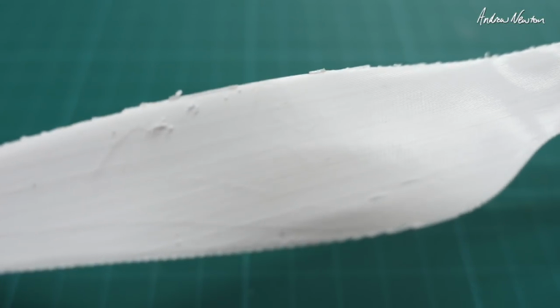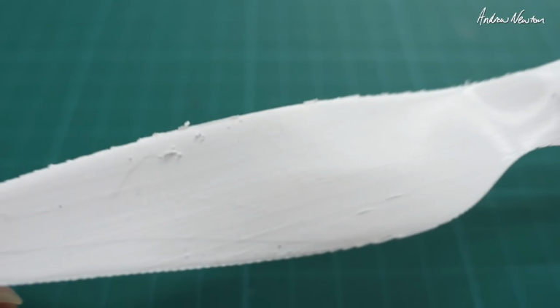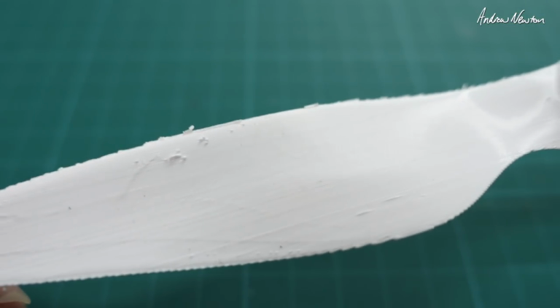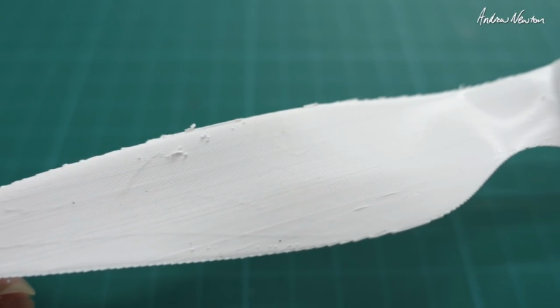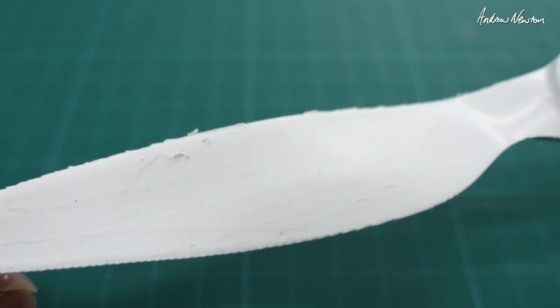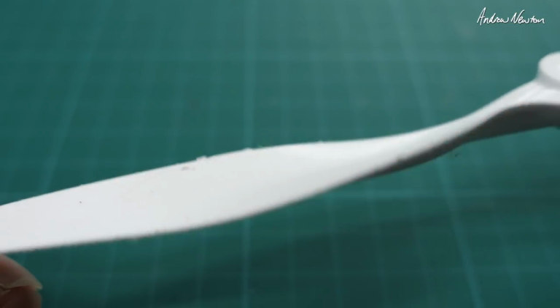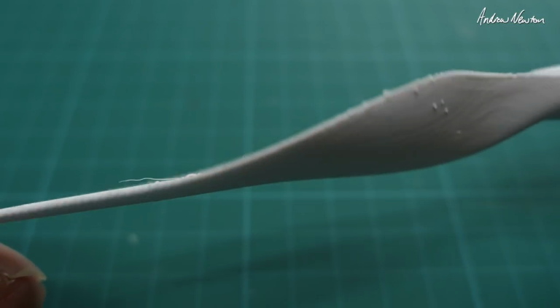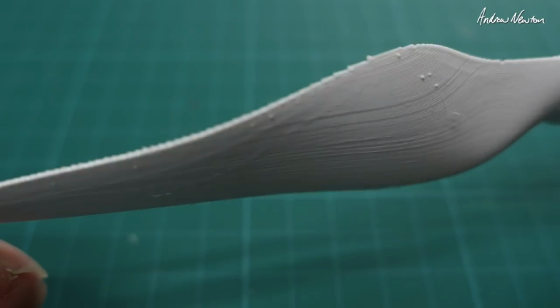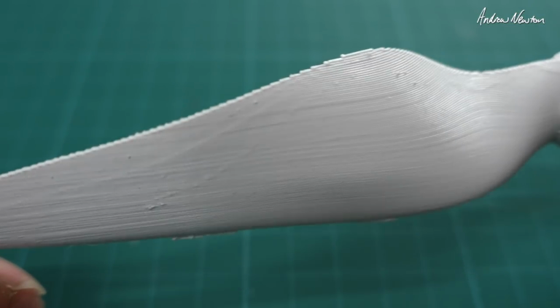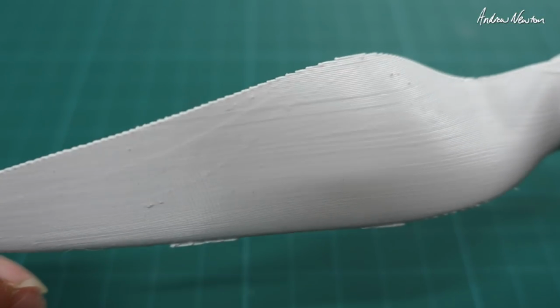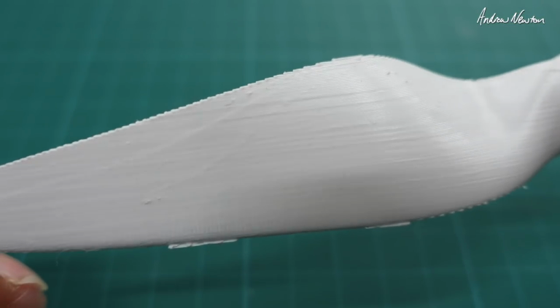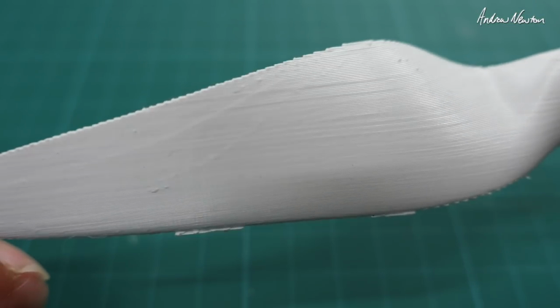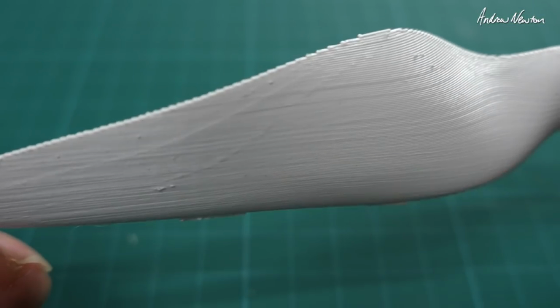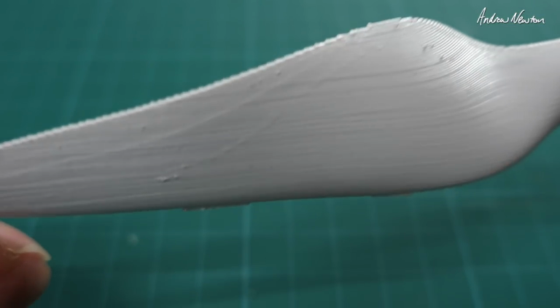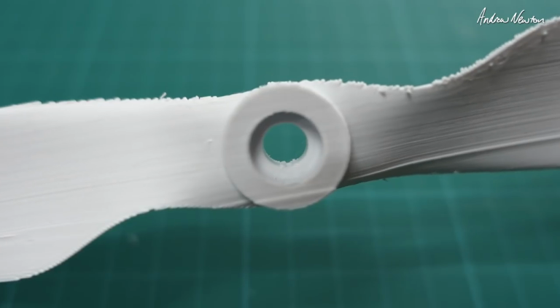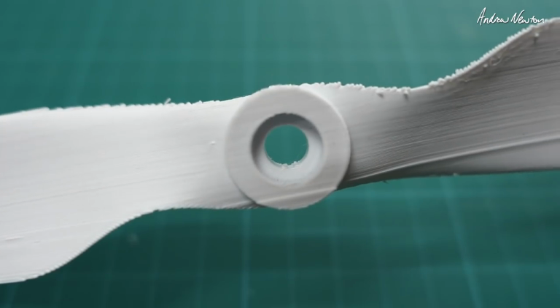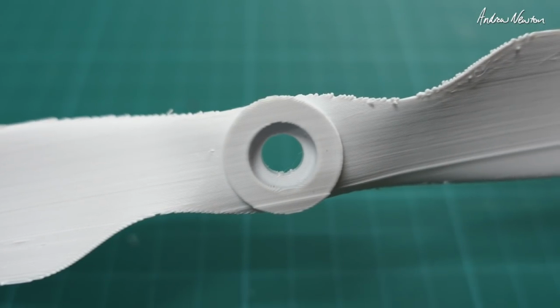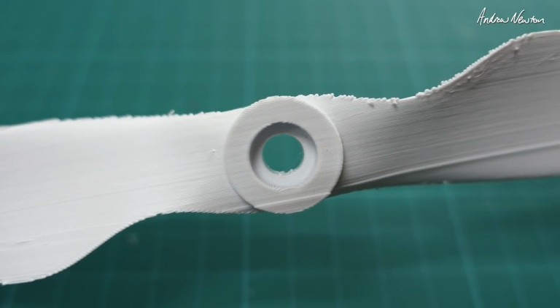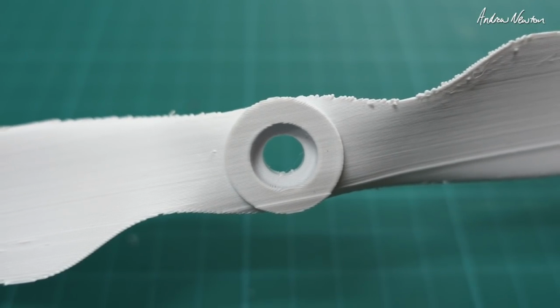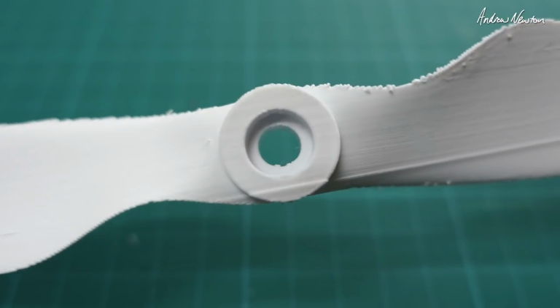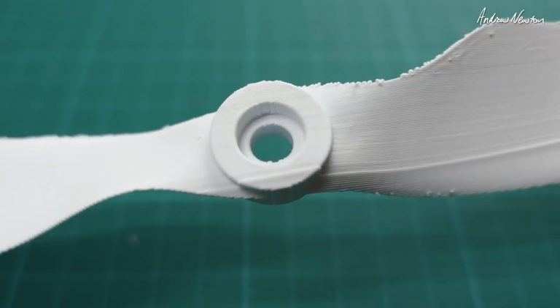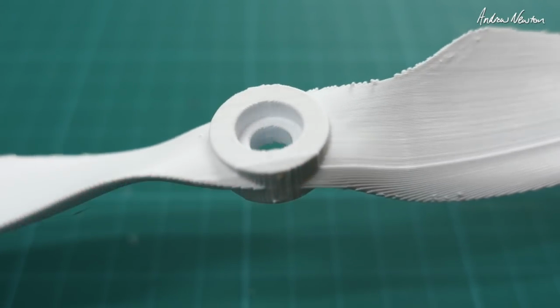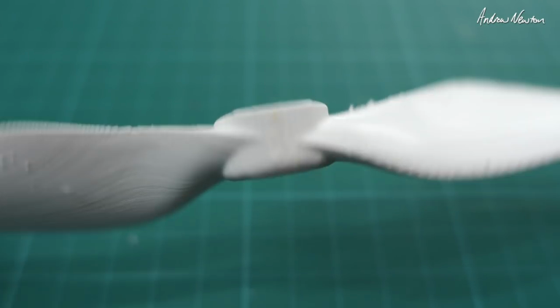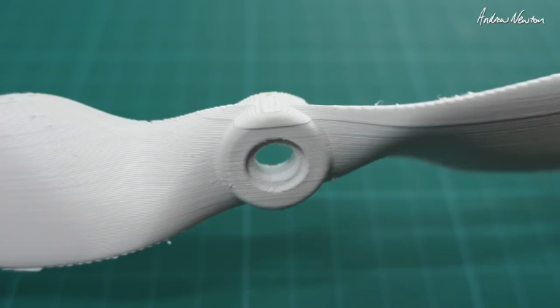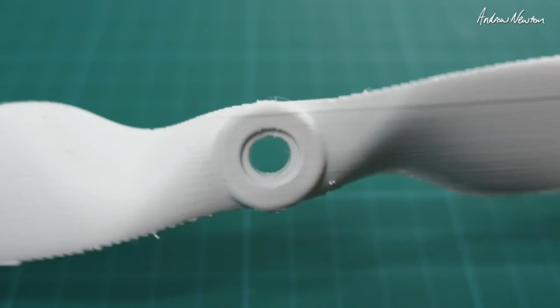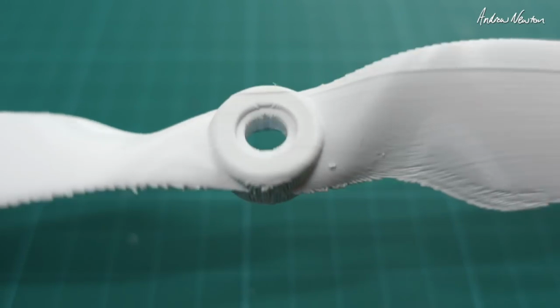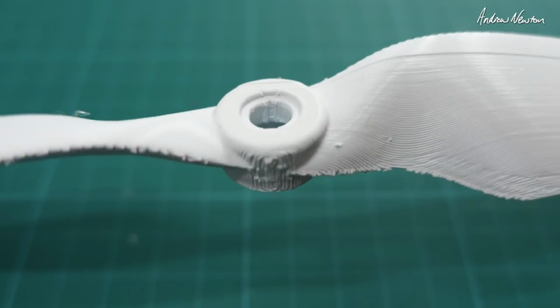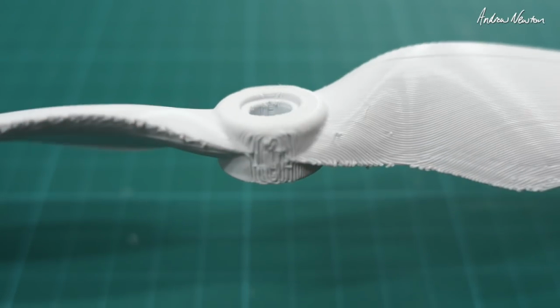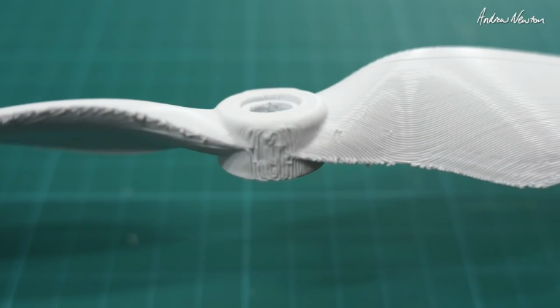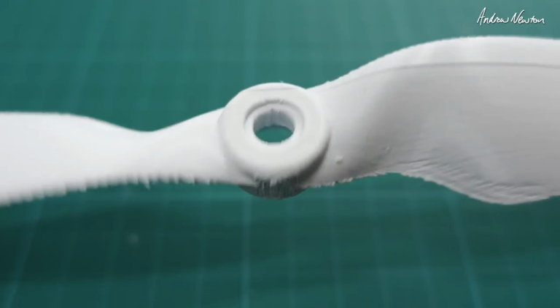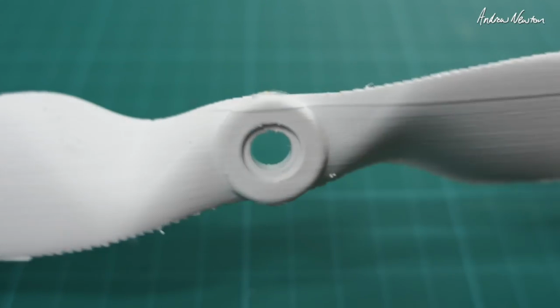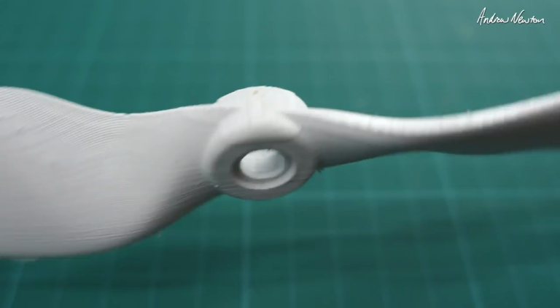This blade came out very nicely, and I'll compare it to a normal purchased propeller as well.